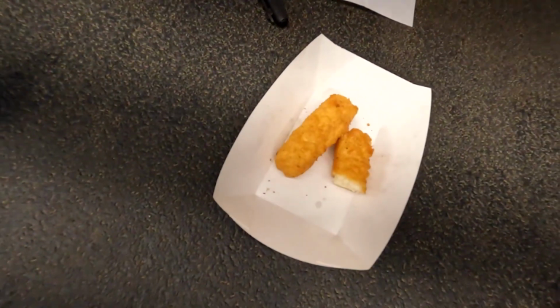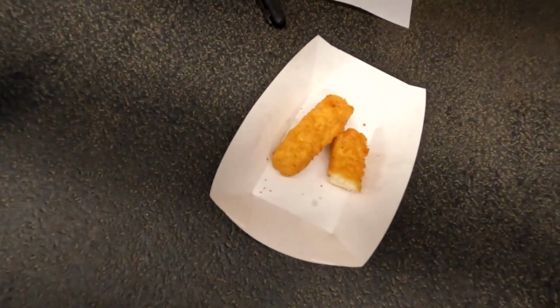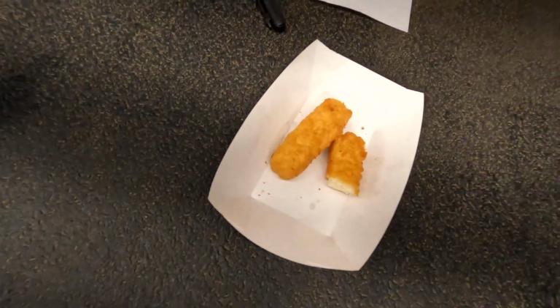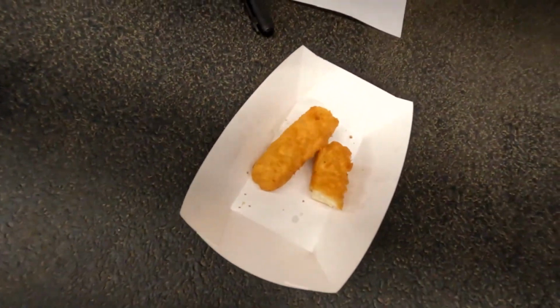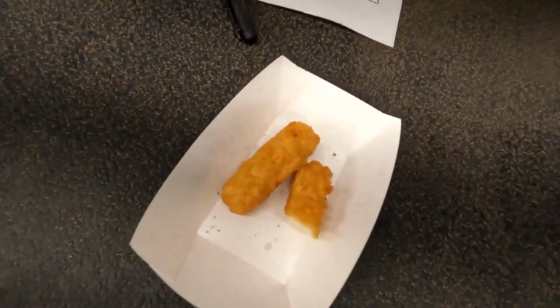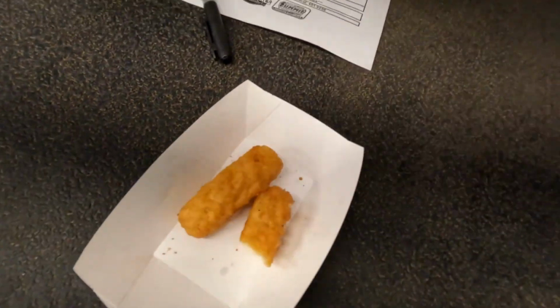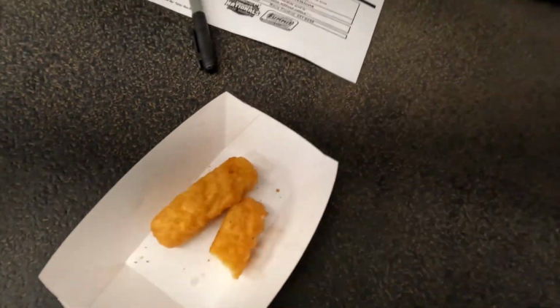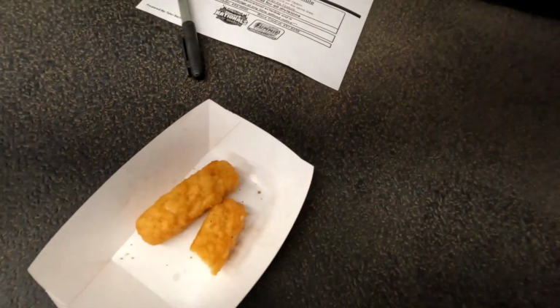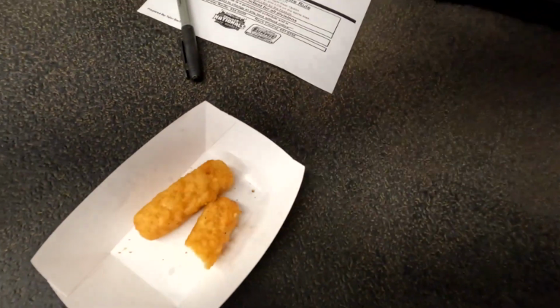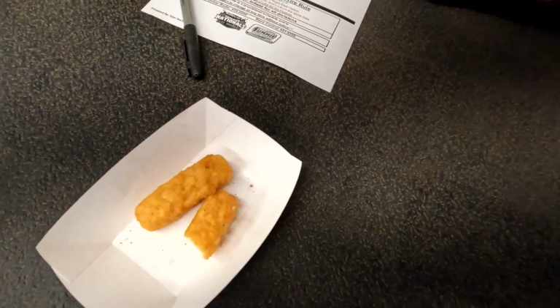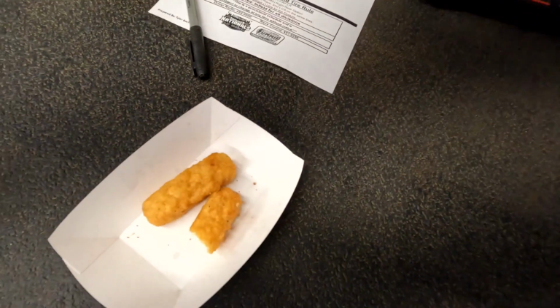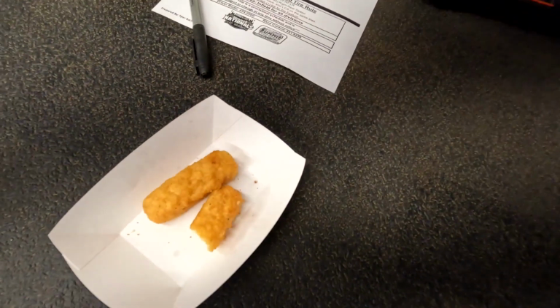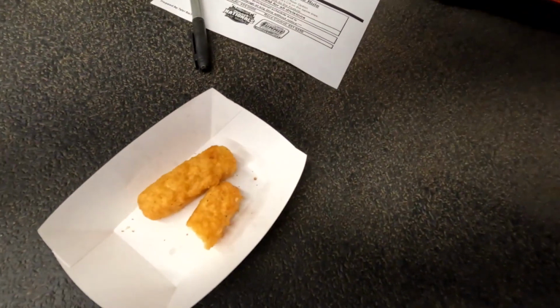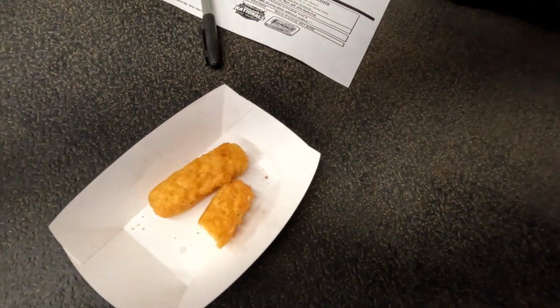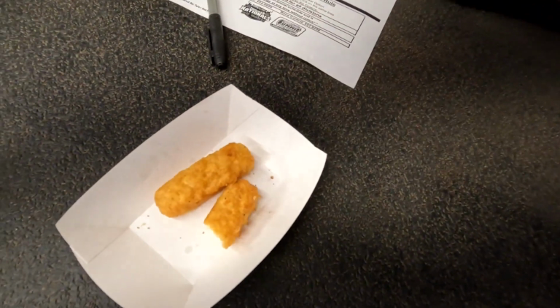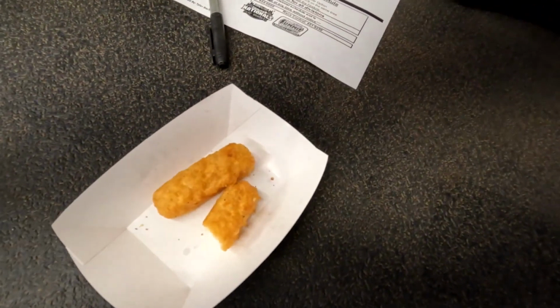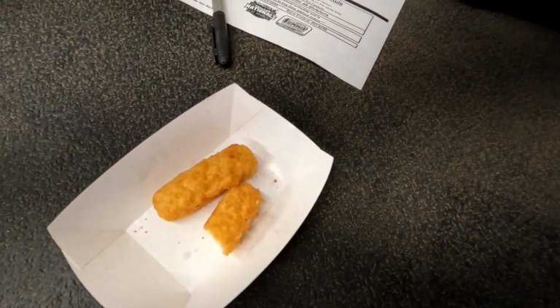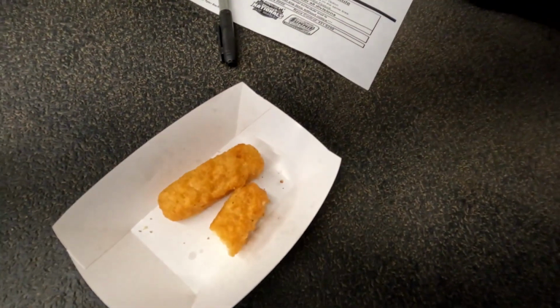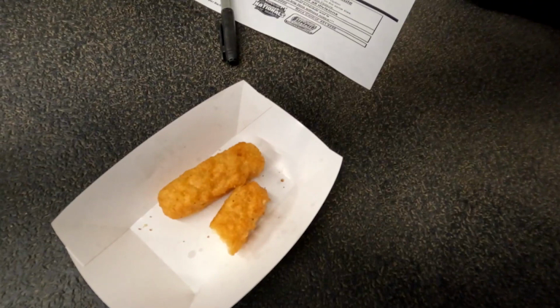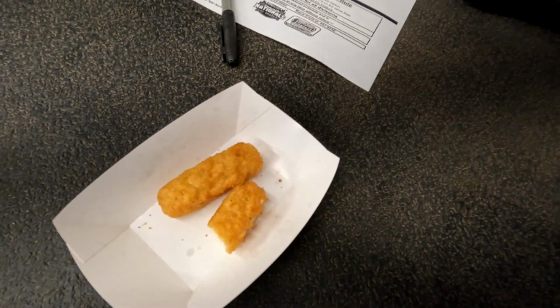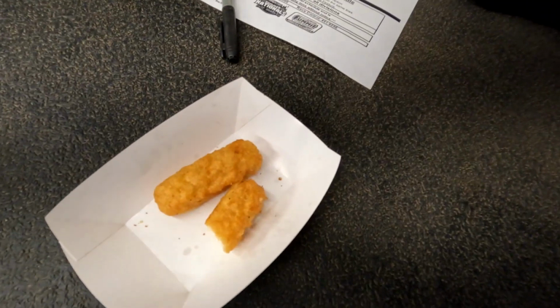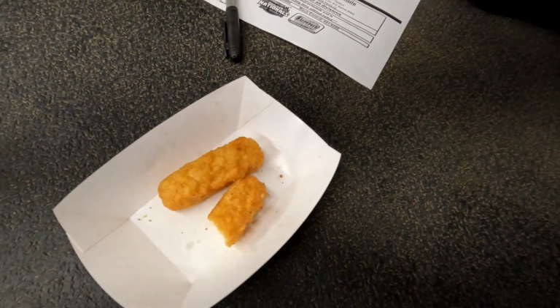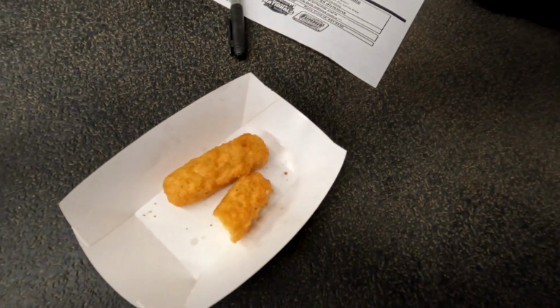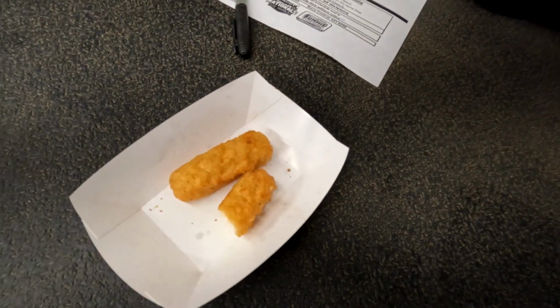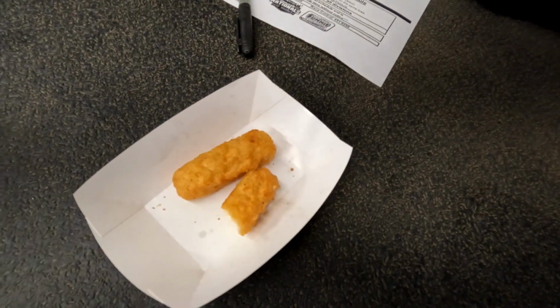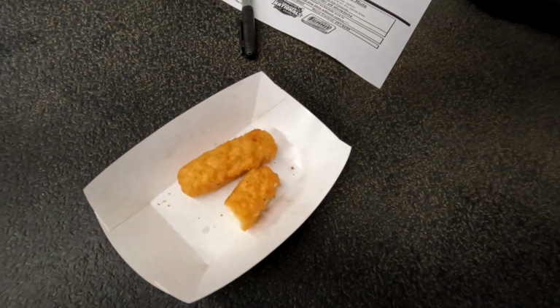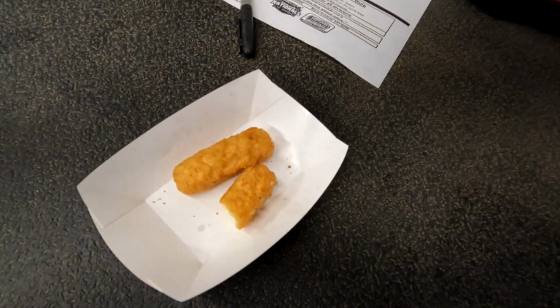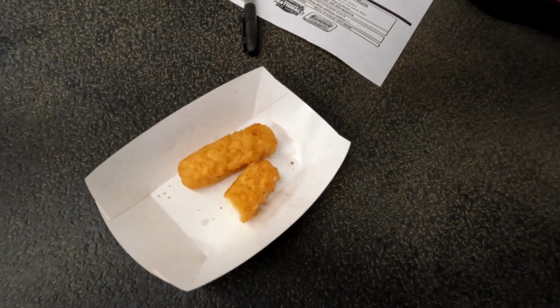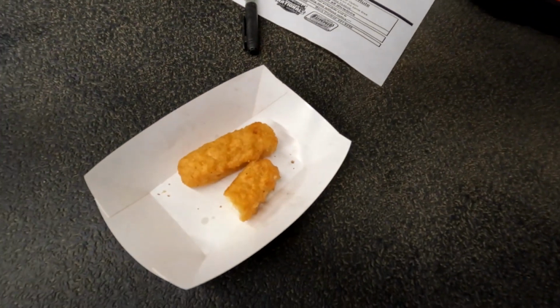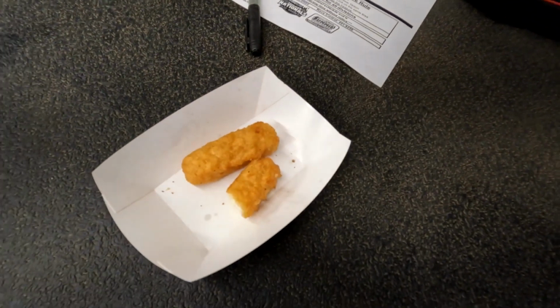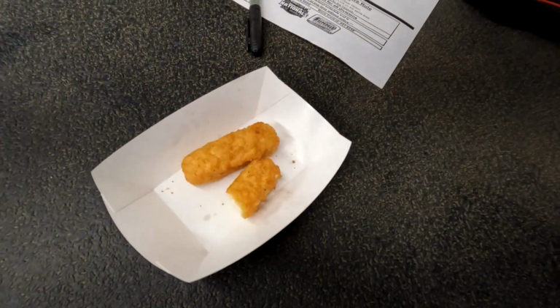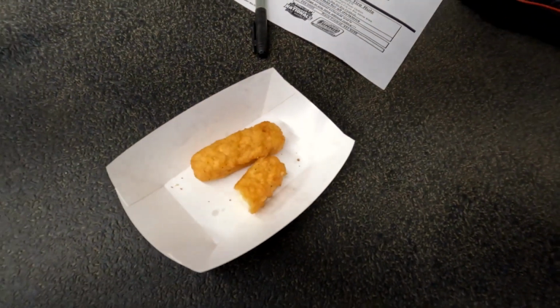The brat was really good — would get again. Cheese sticks not bad either.